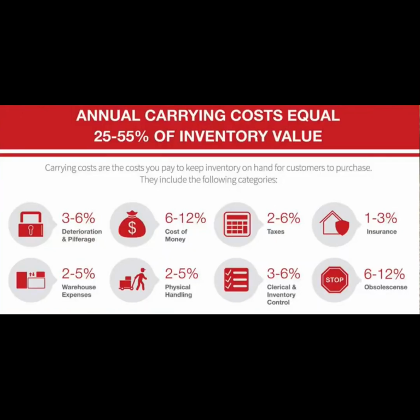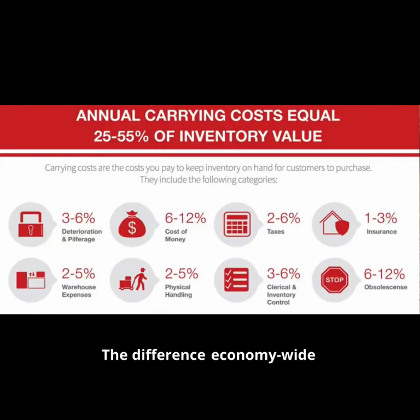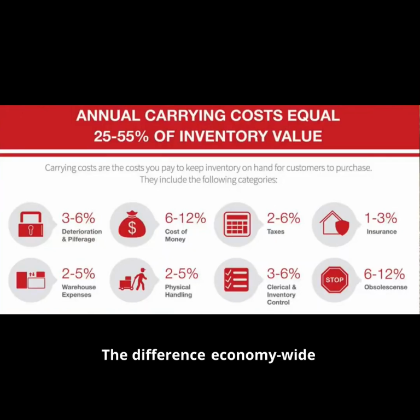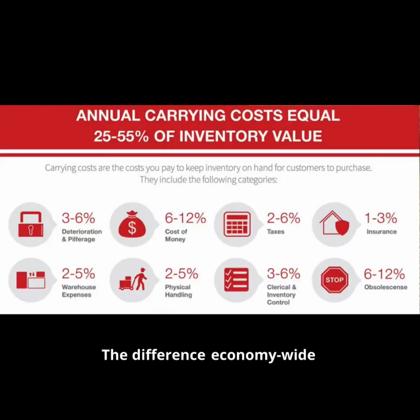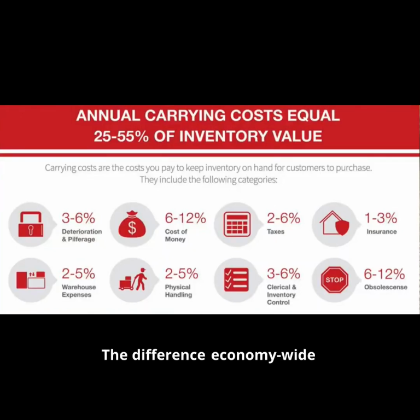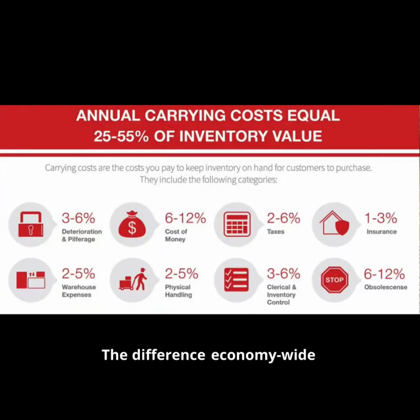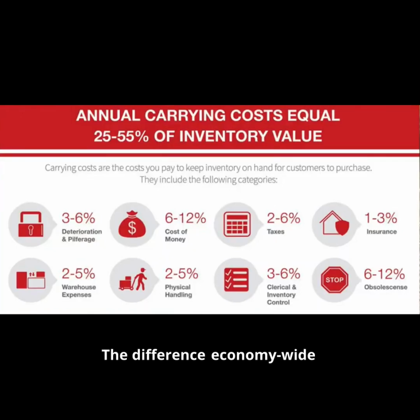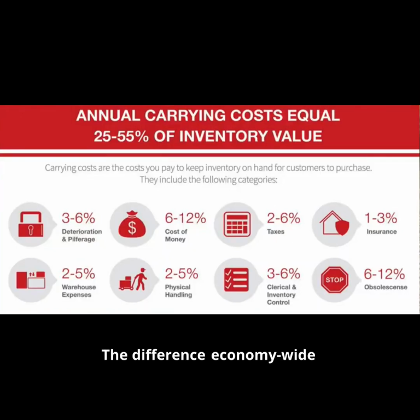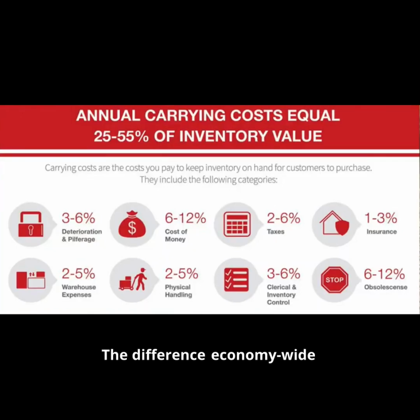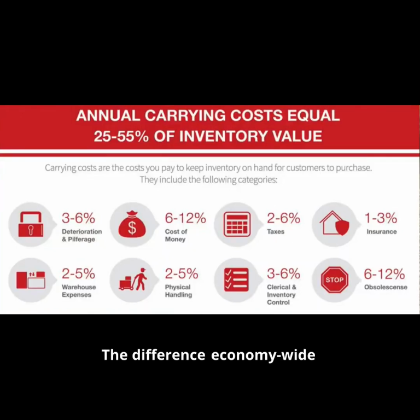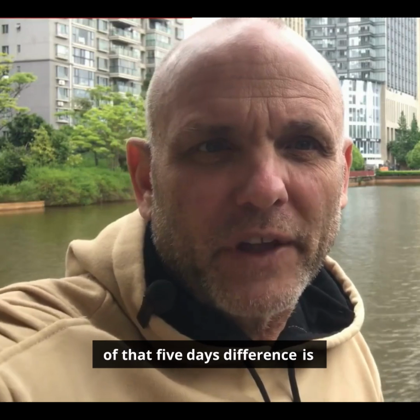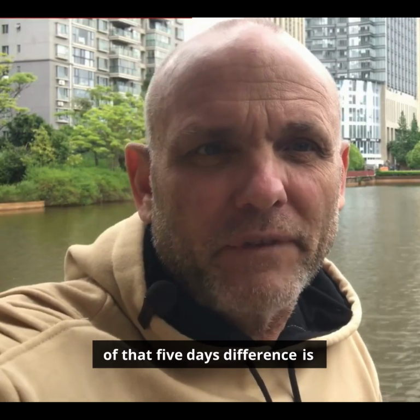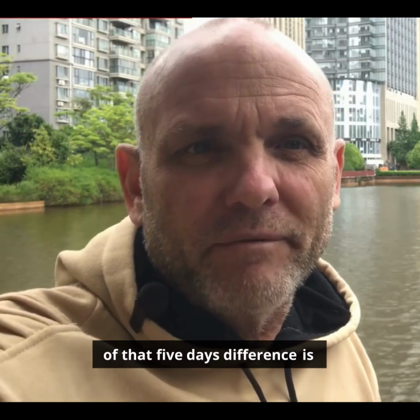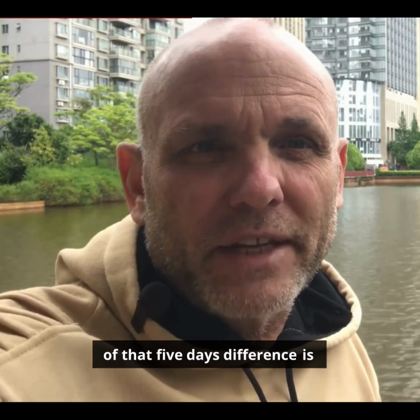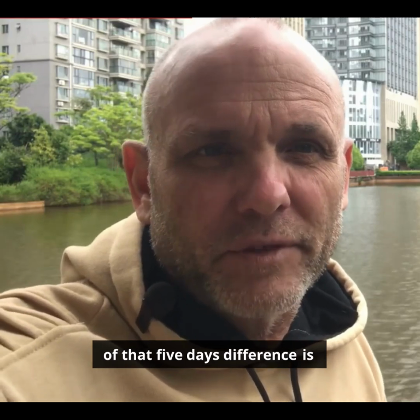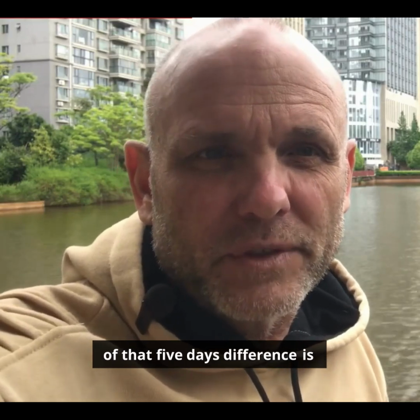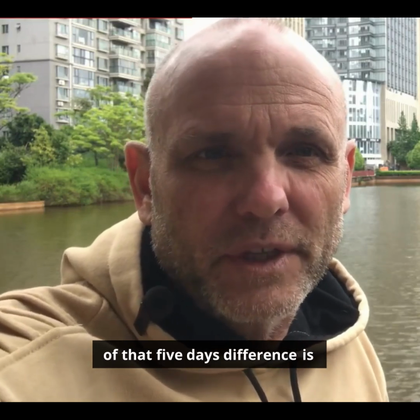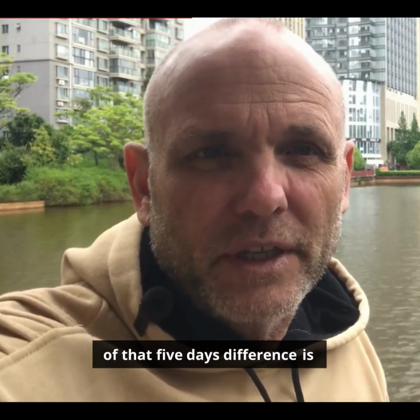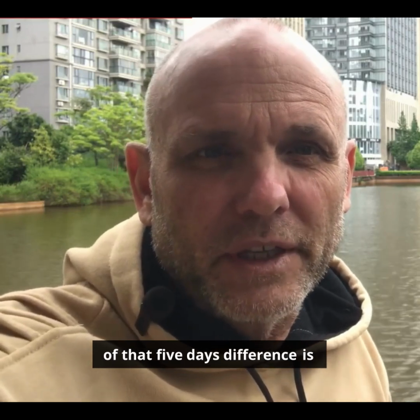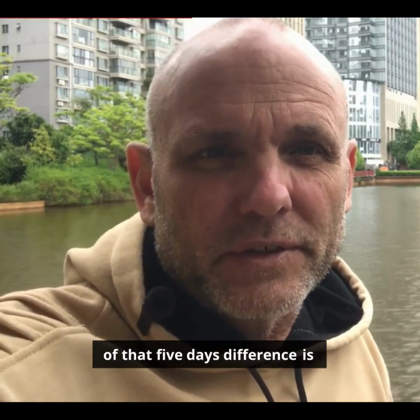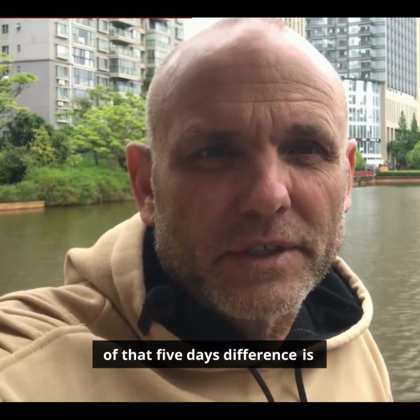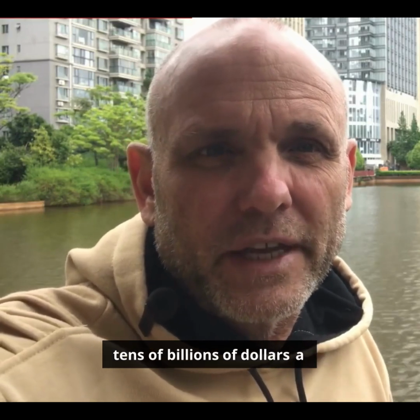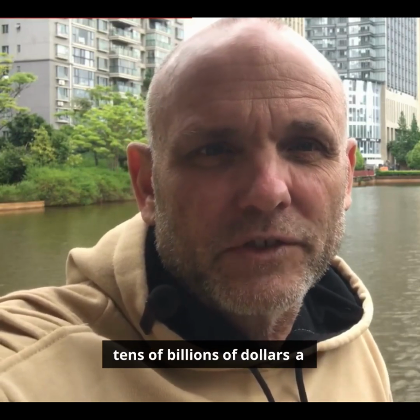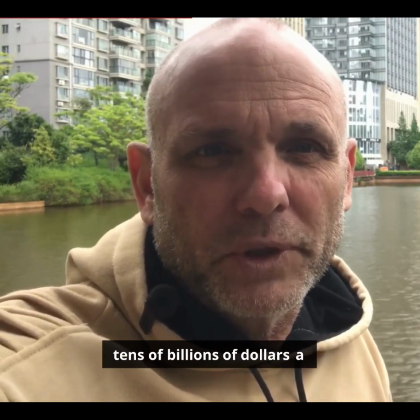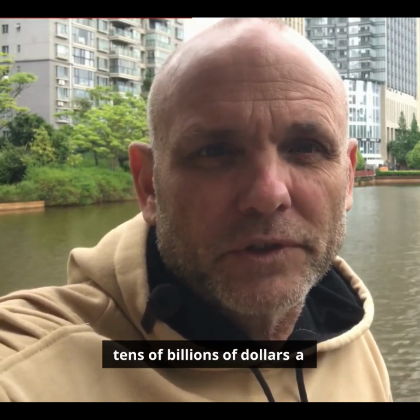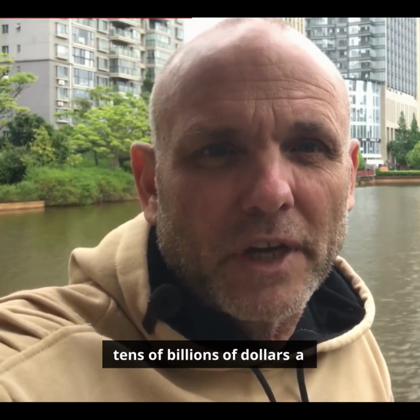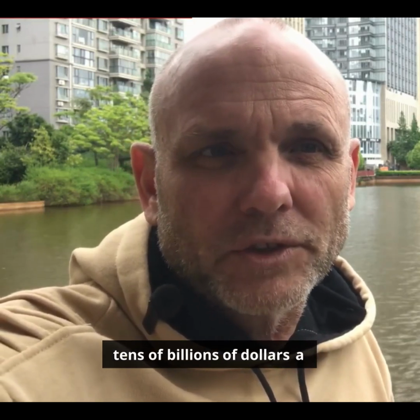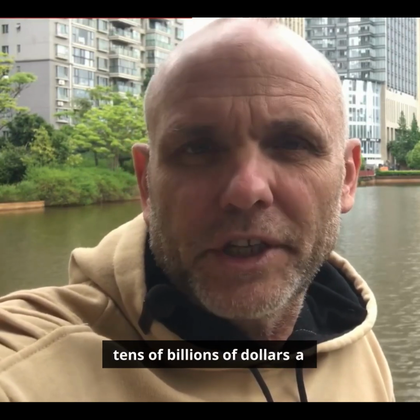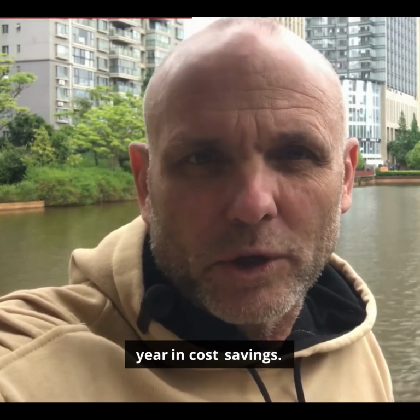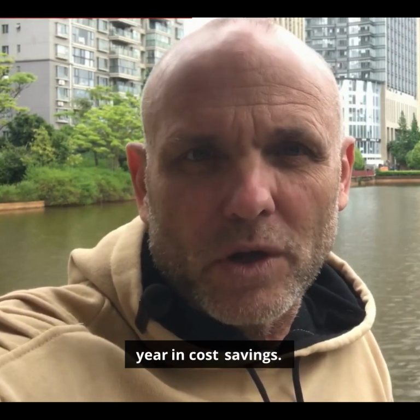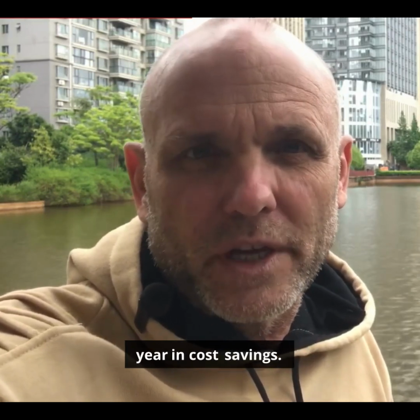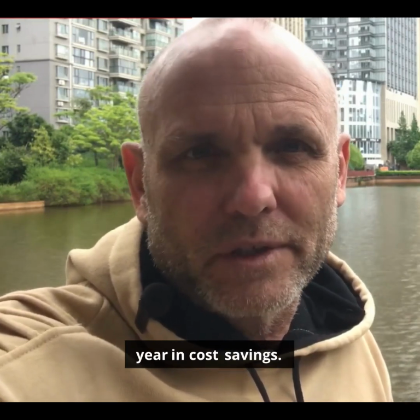The difference economy-wide of that five days is tens of billions of dollars a year in cost savings.